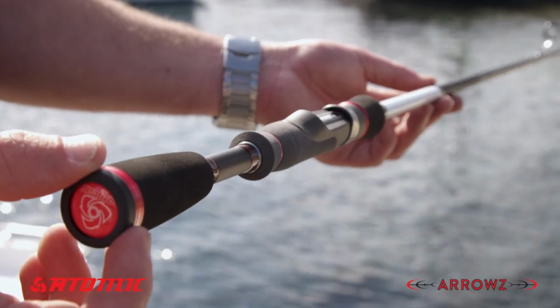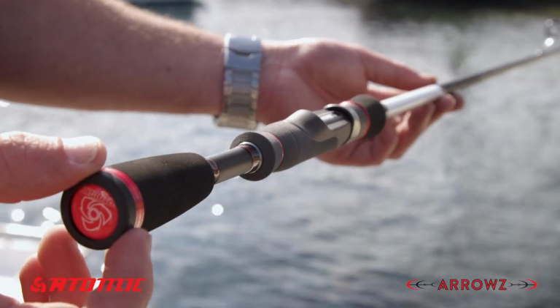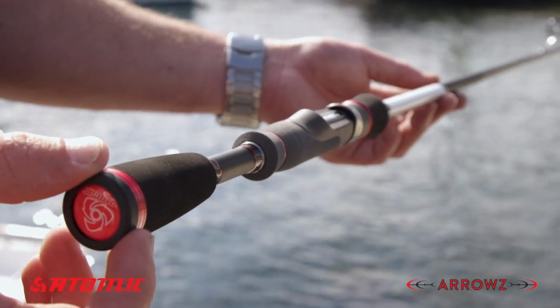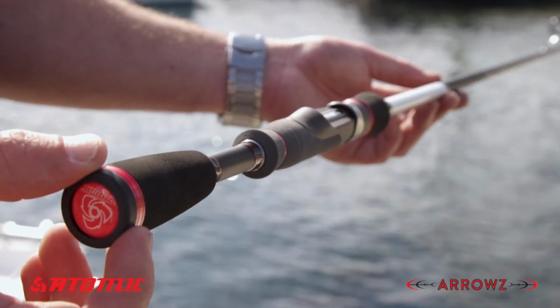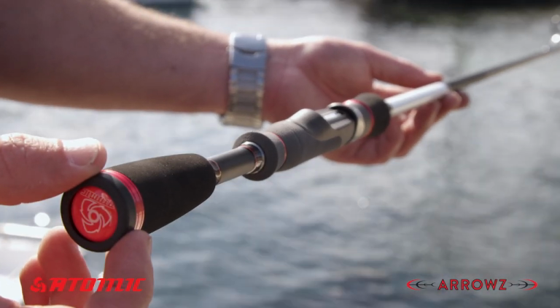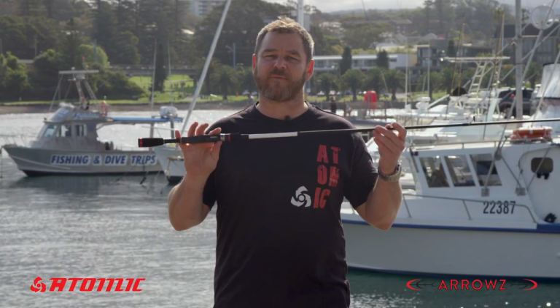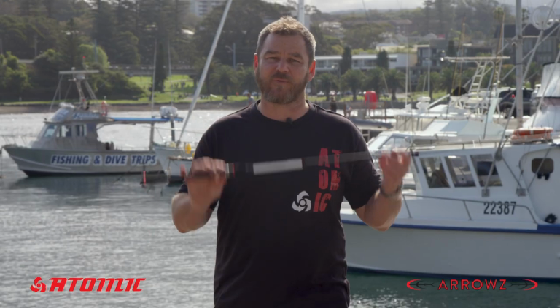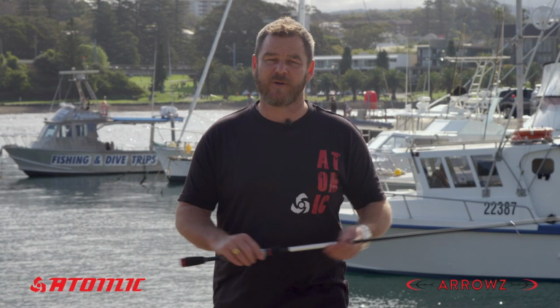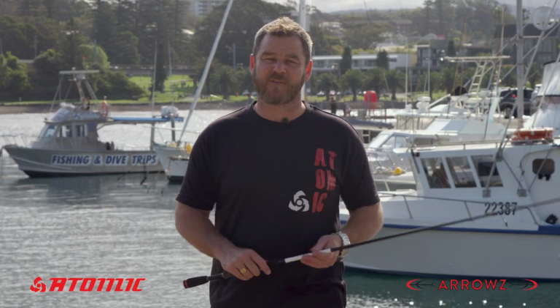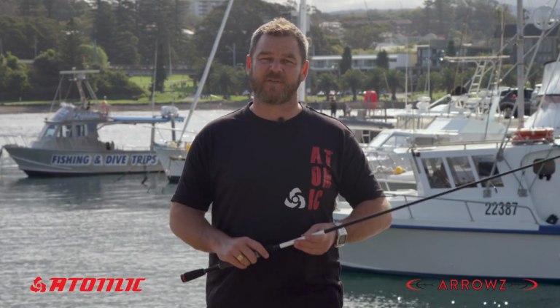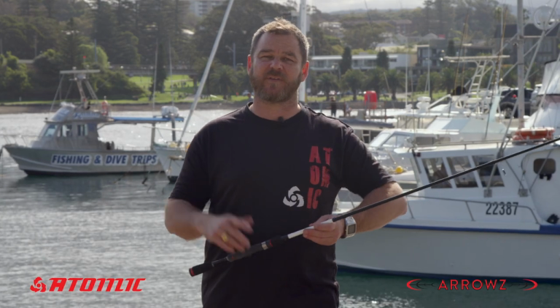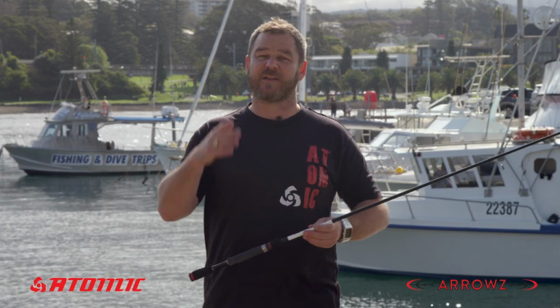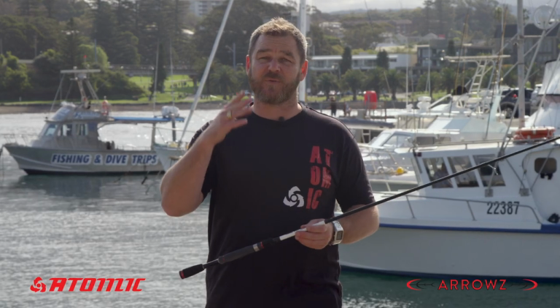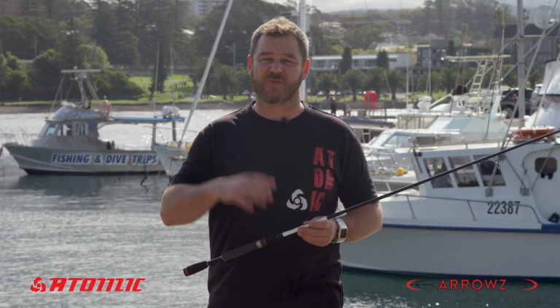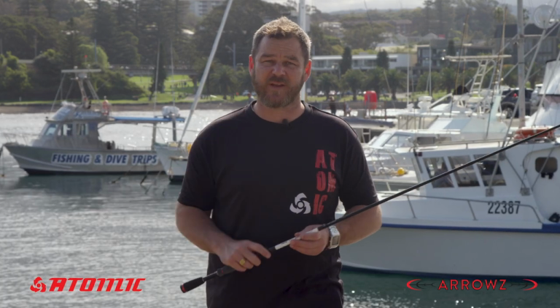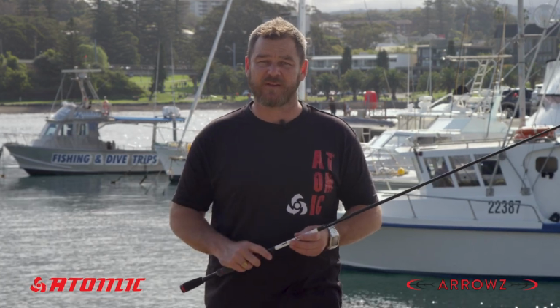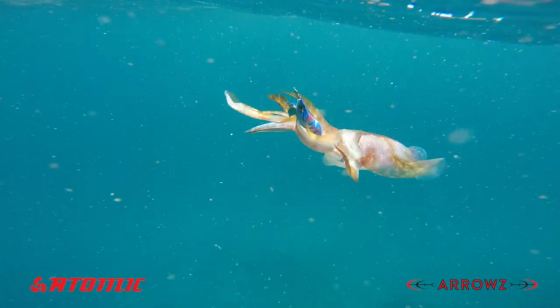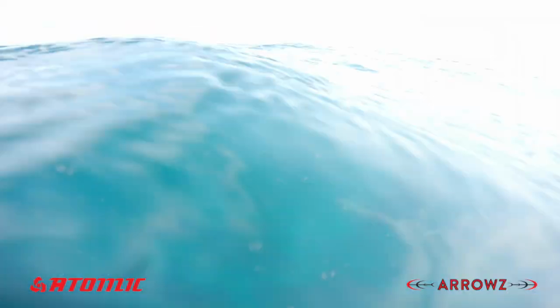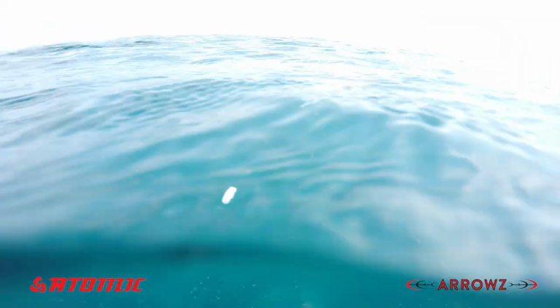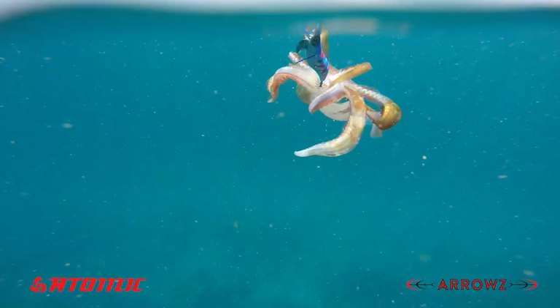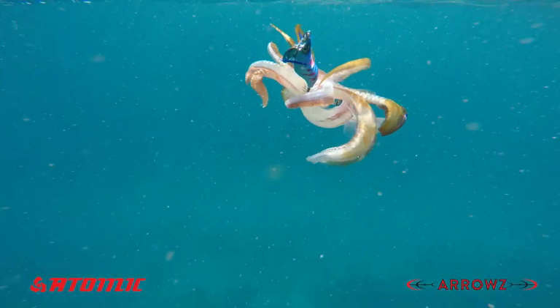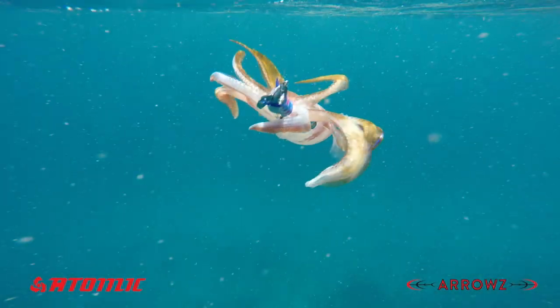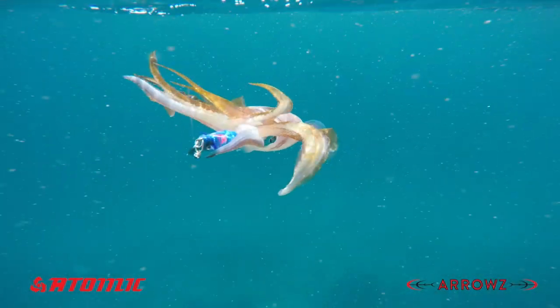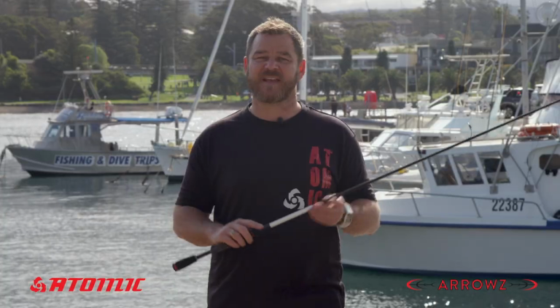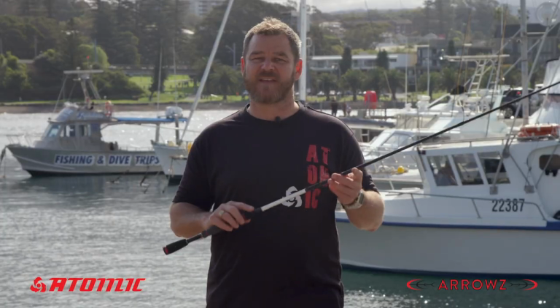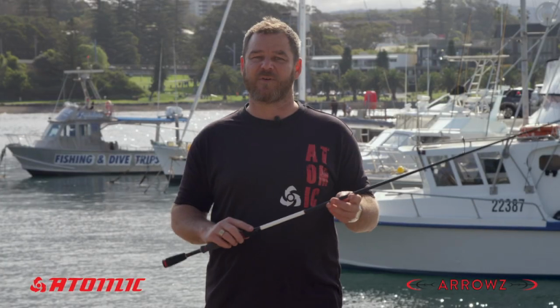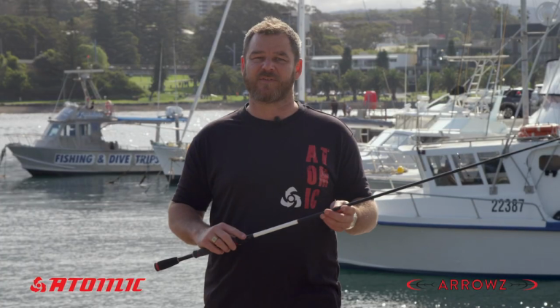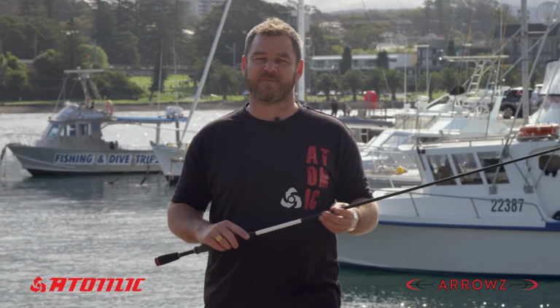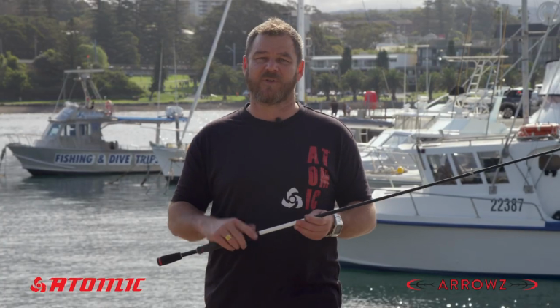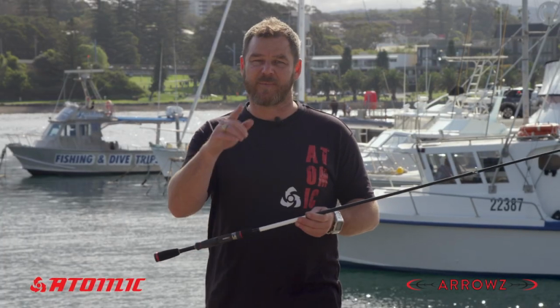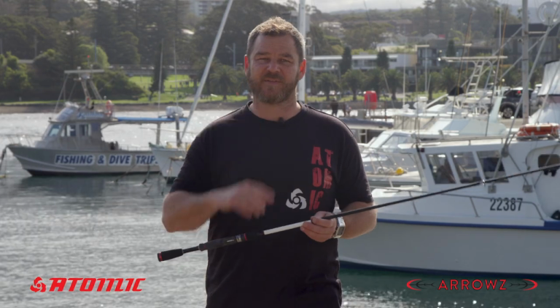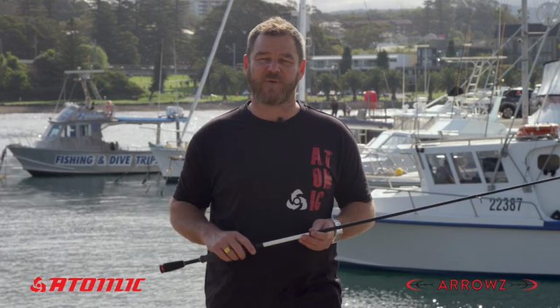So next time you're looking for a rod that's specifically for squidding, take a look at the Atomic Arrows Eegie rods. You won't be disappointed.